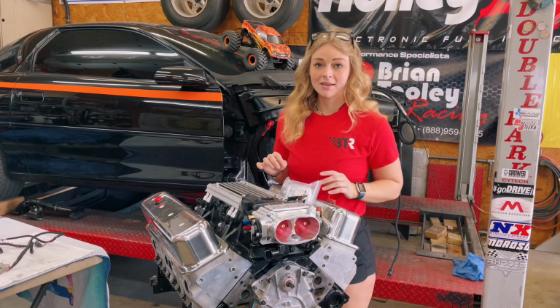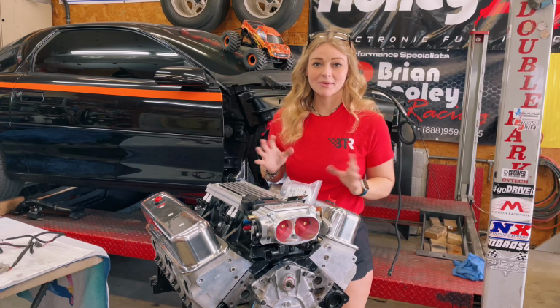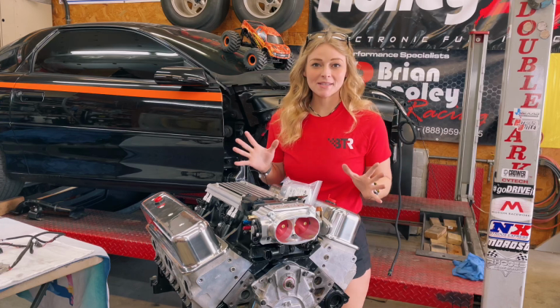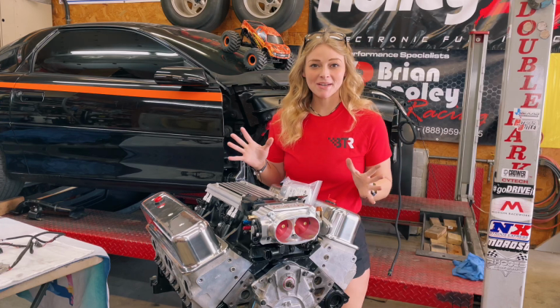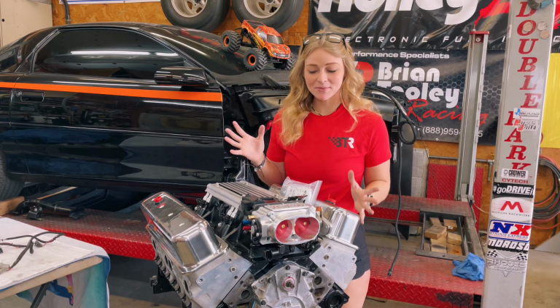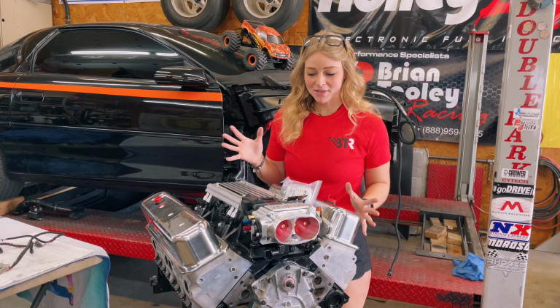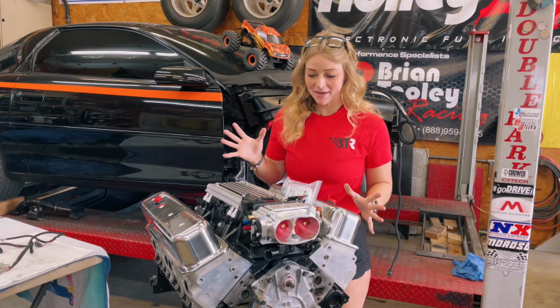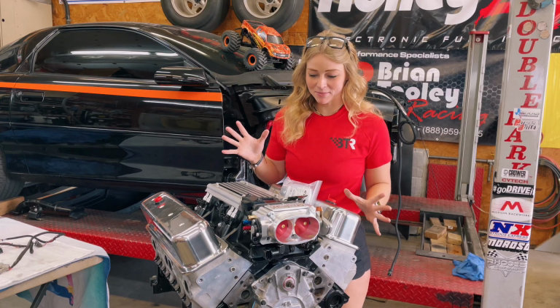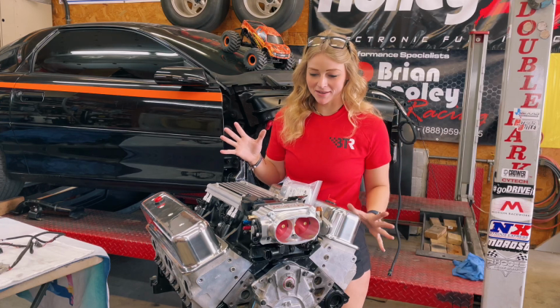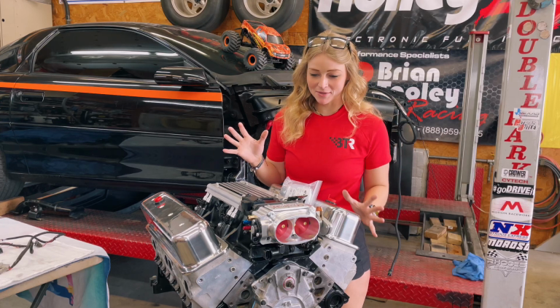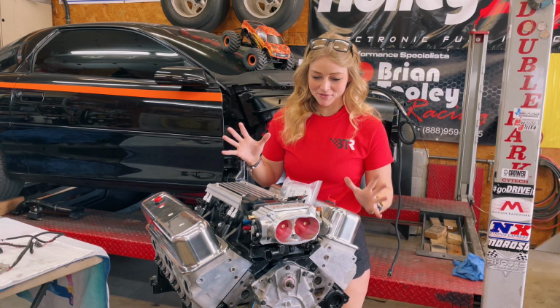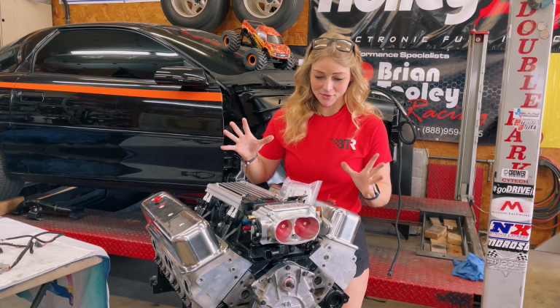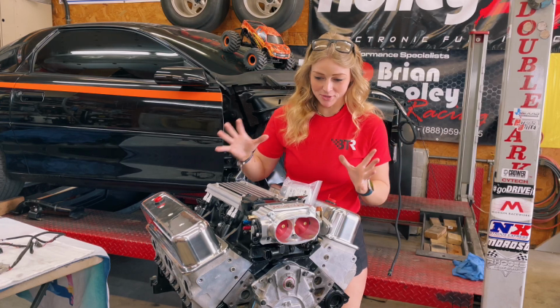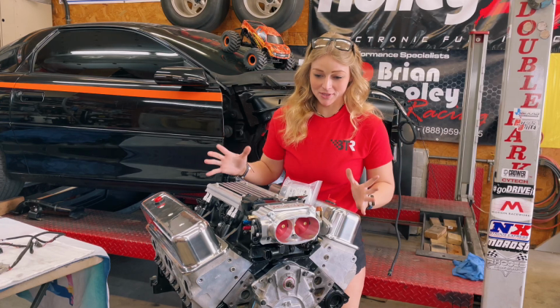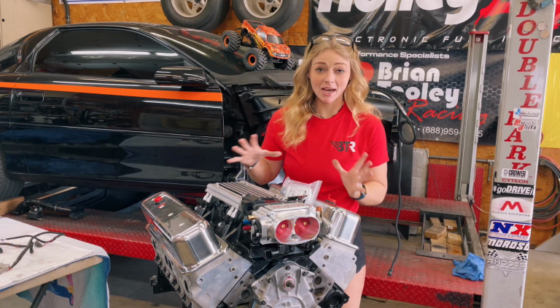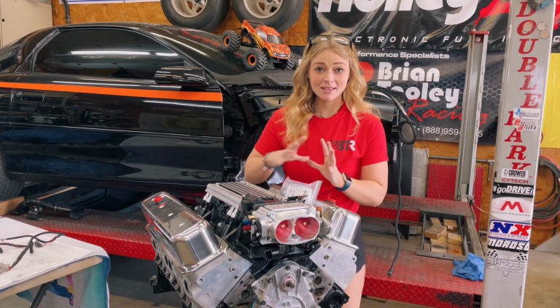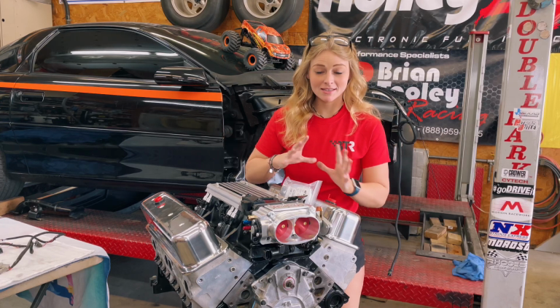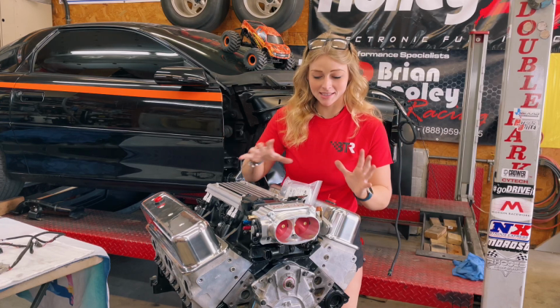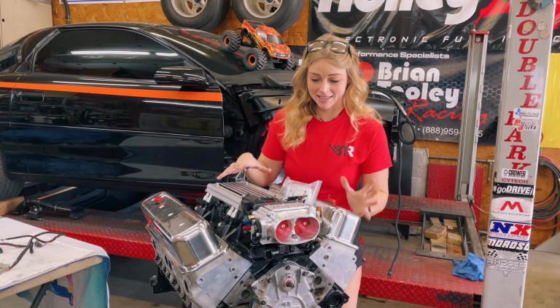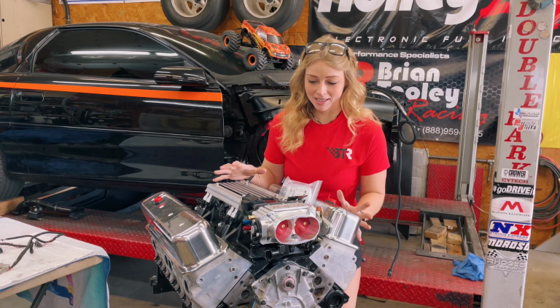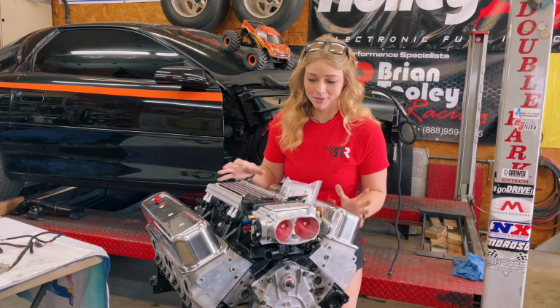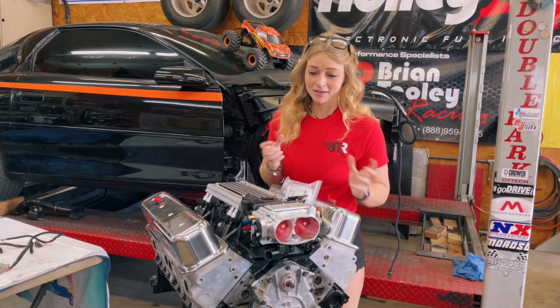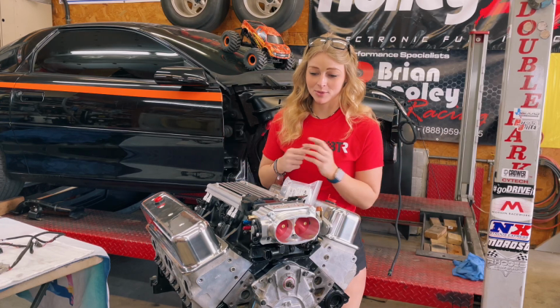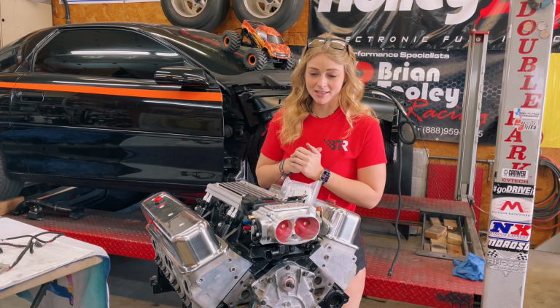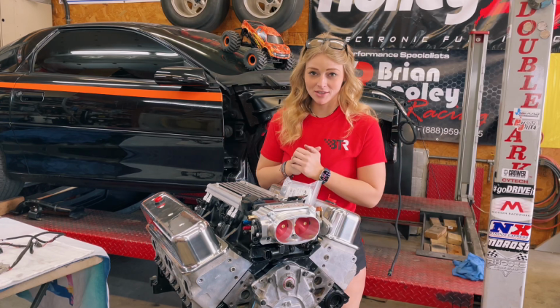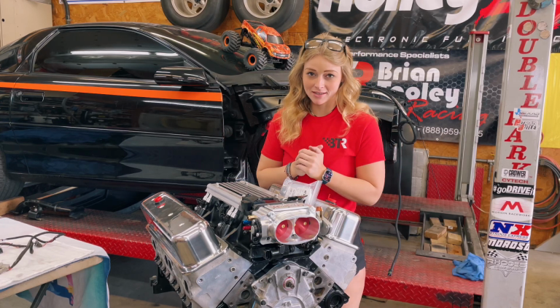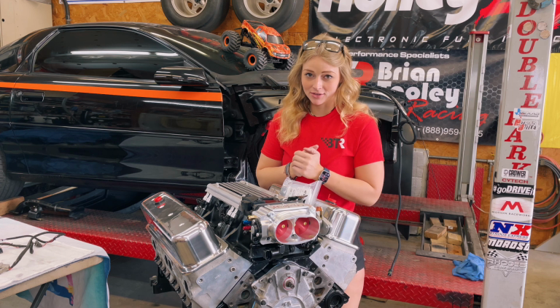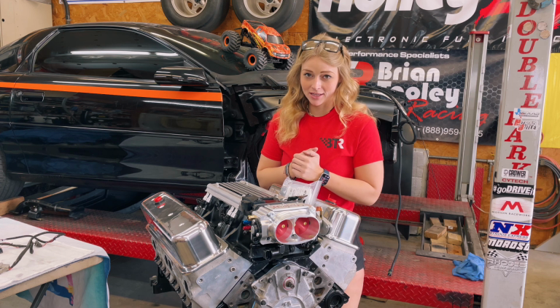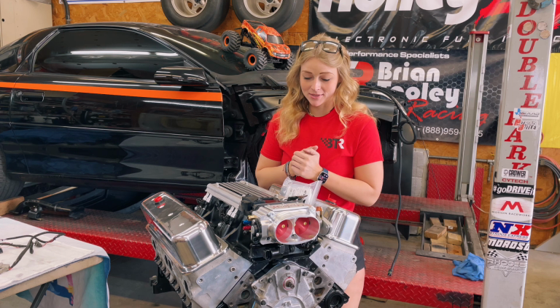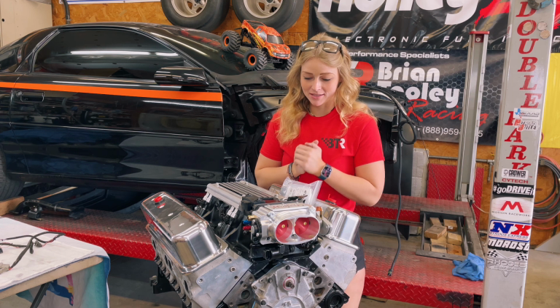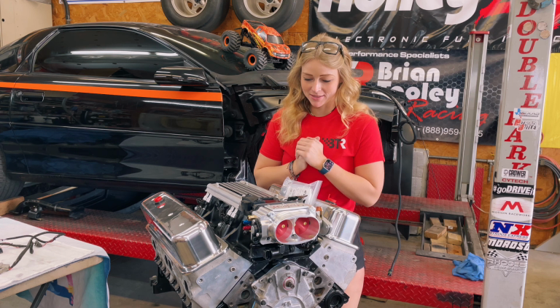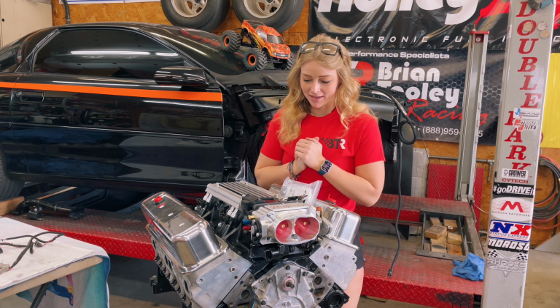What is up you guys and welcome back to Brittany Automotive. Super exciting — this is a sneak peek of what the engine is going to look like once it is put together.